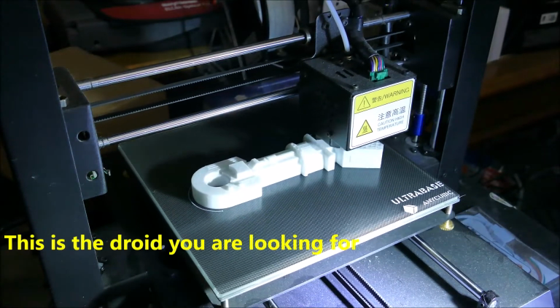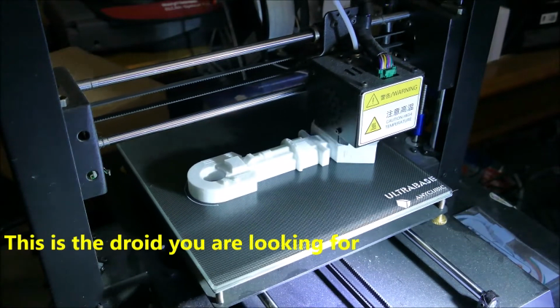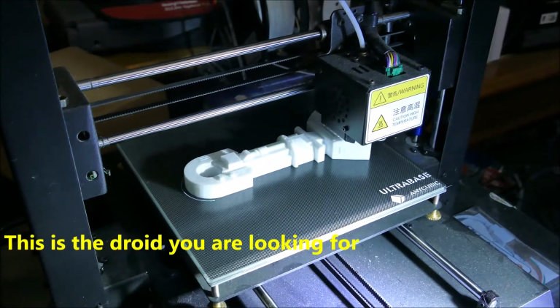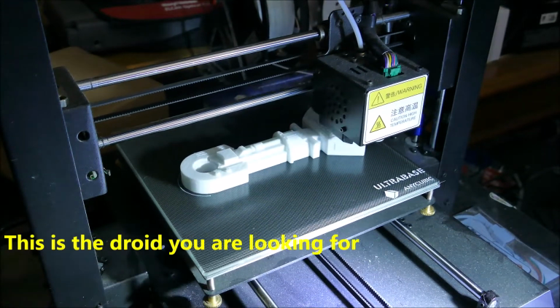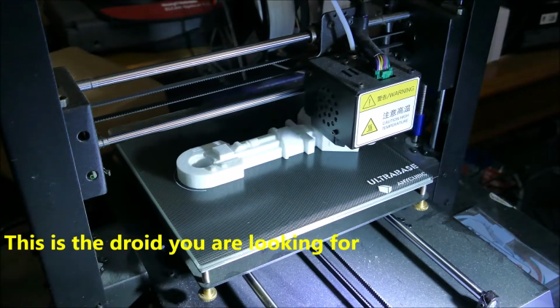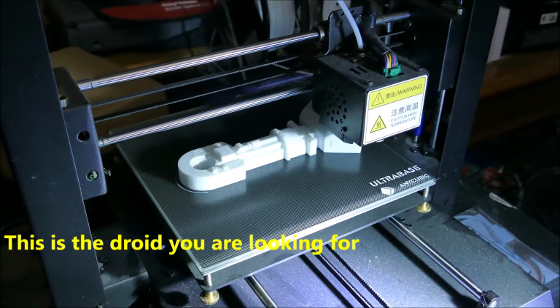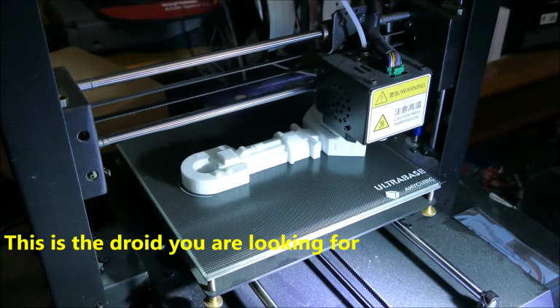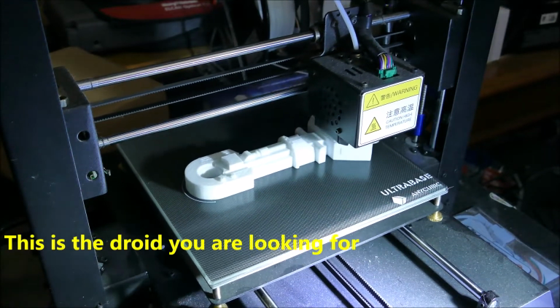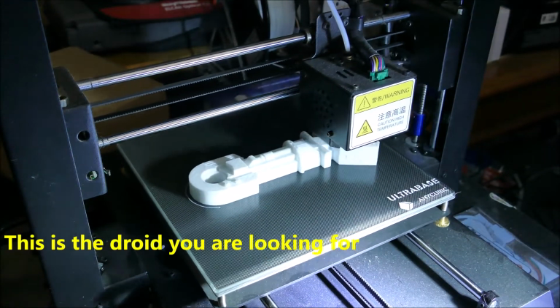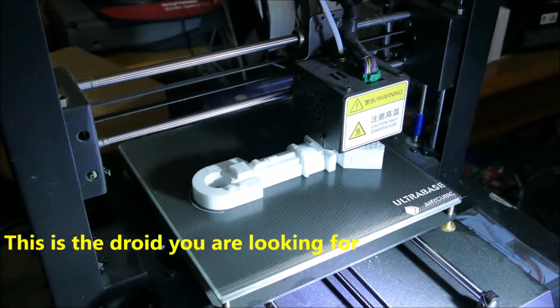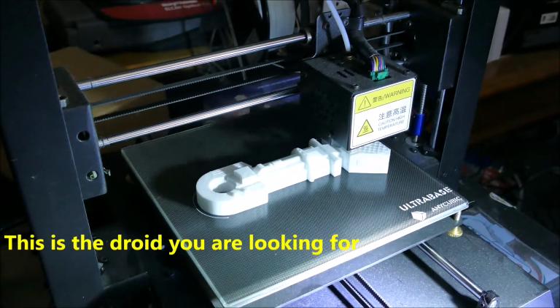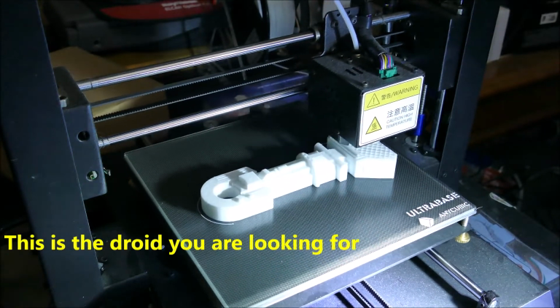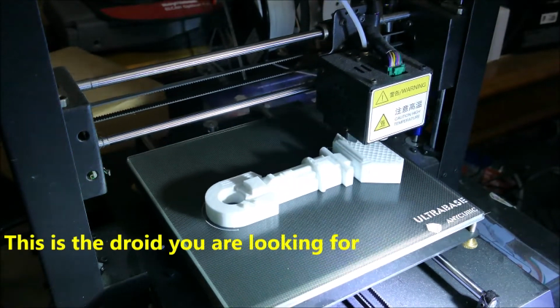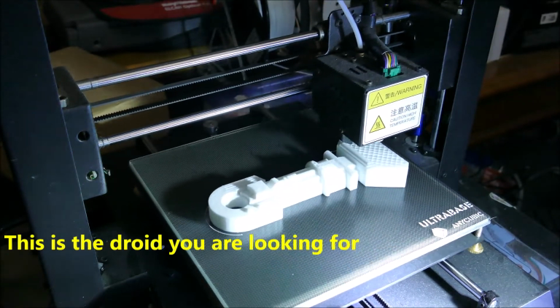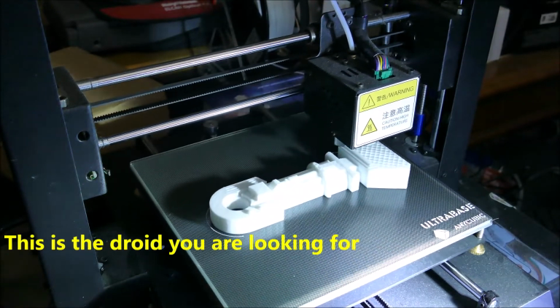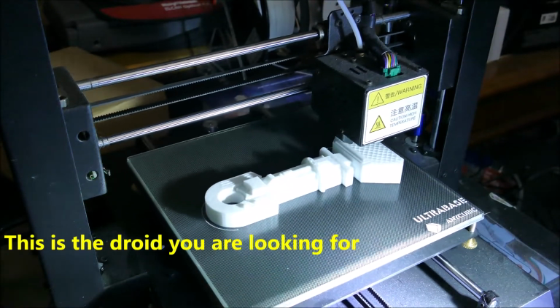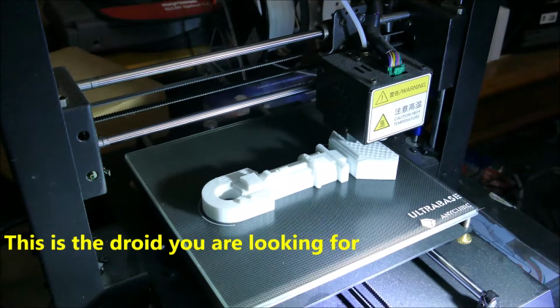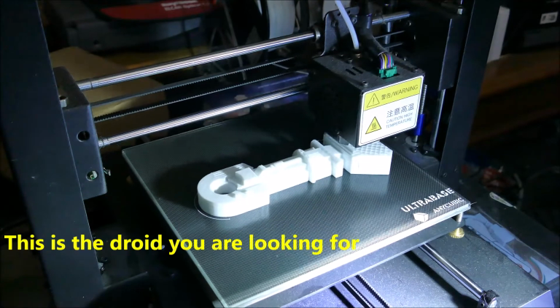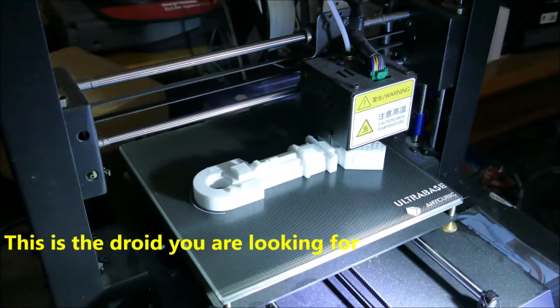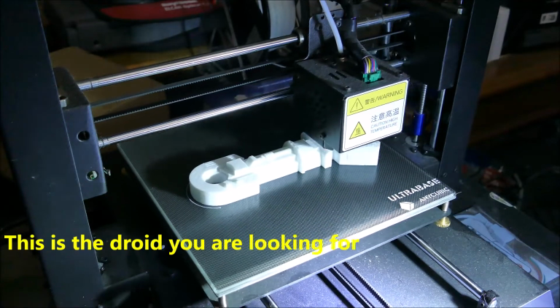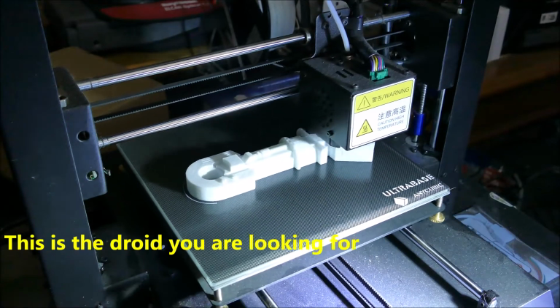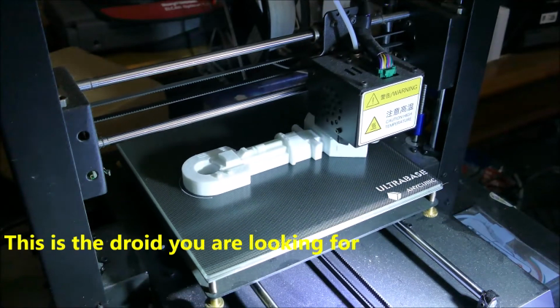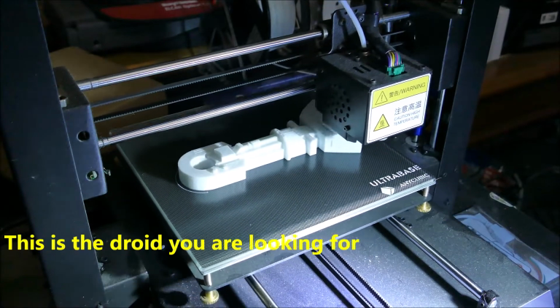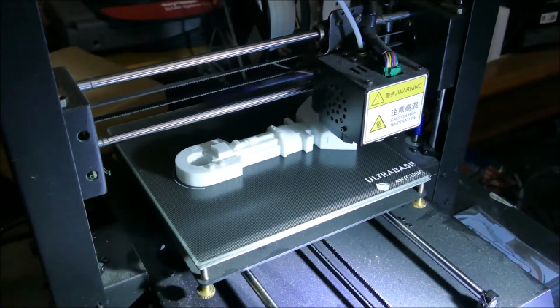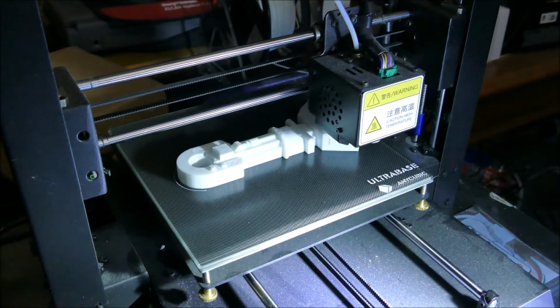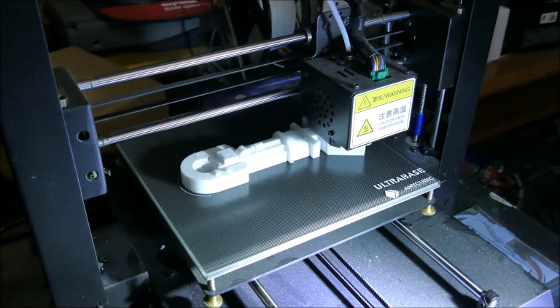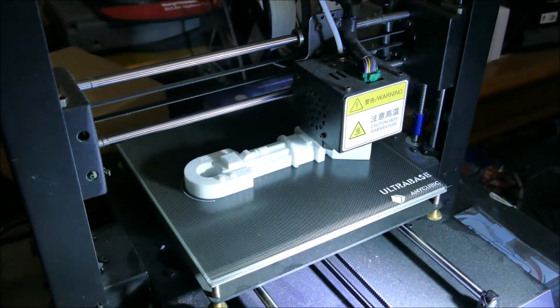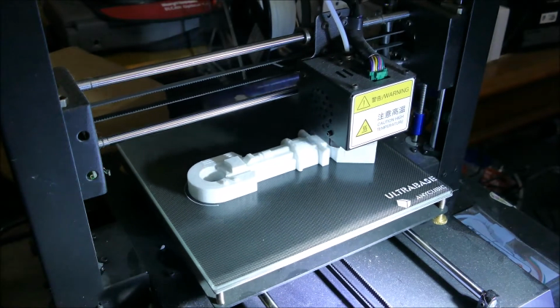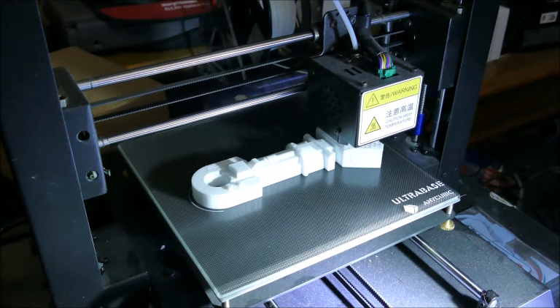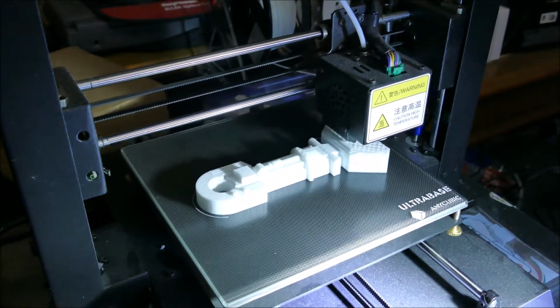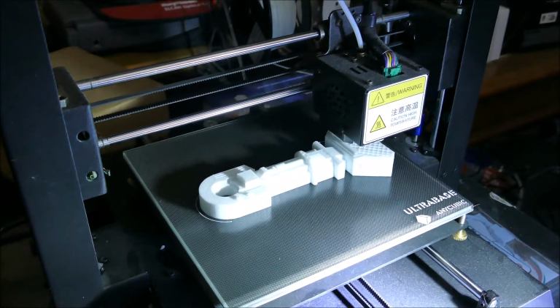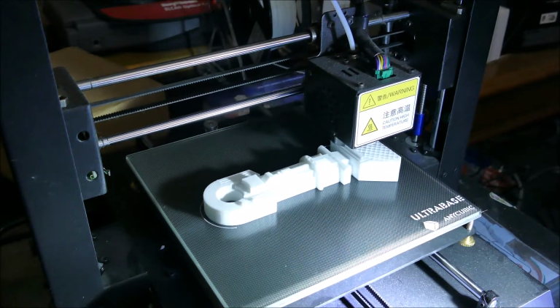Coming up in a few moments I will show the build and demo of the R2D2 robot.